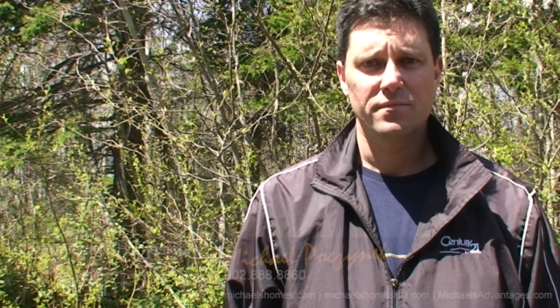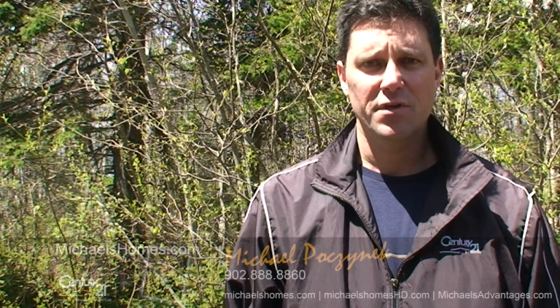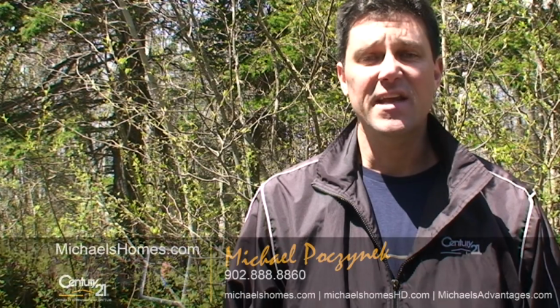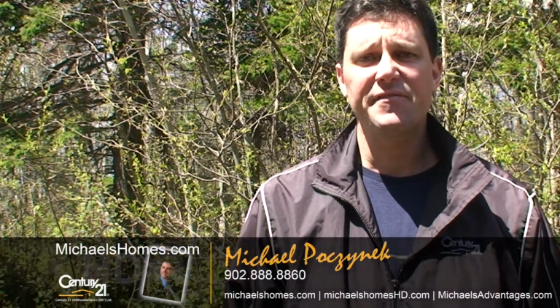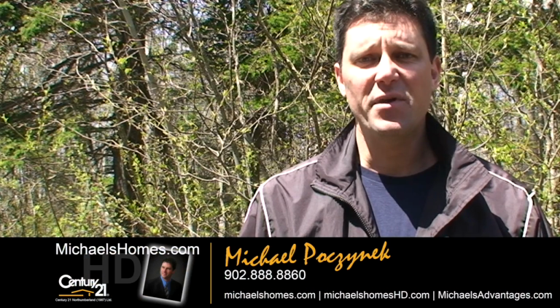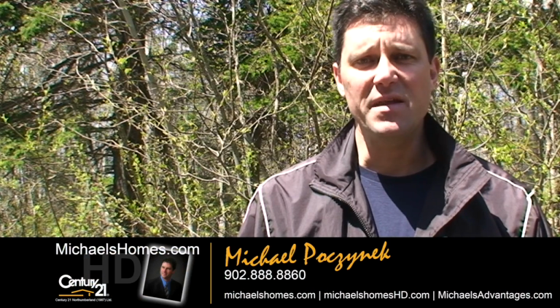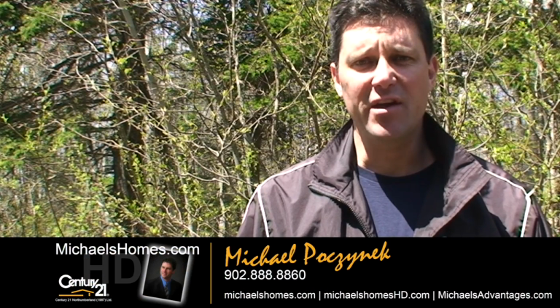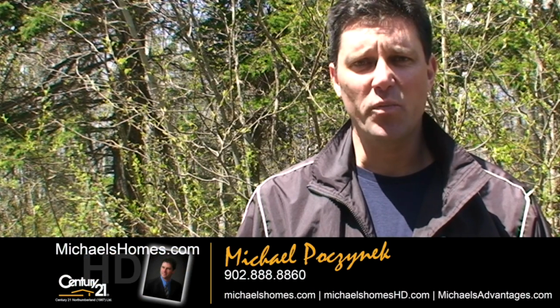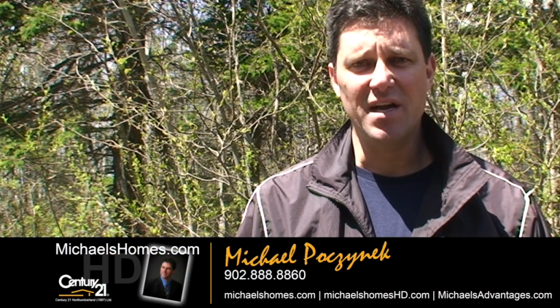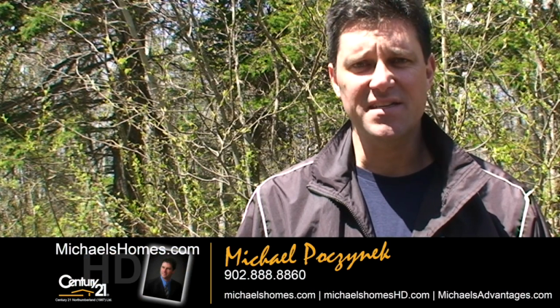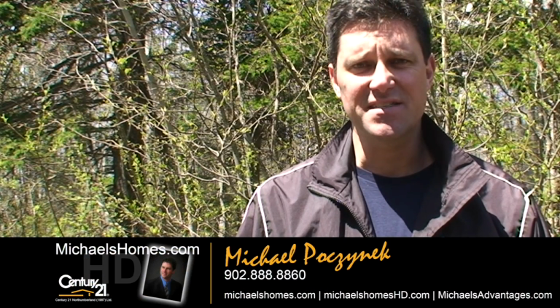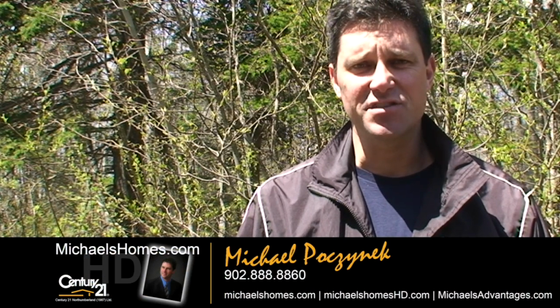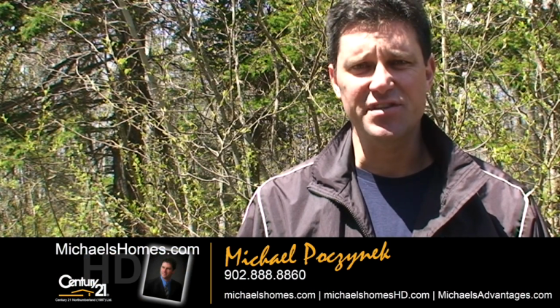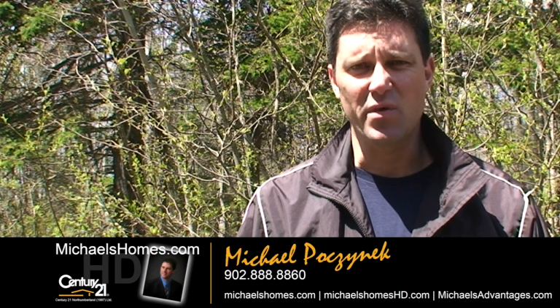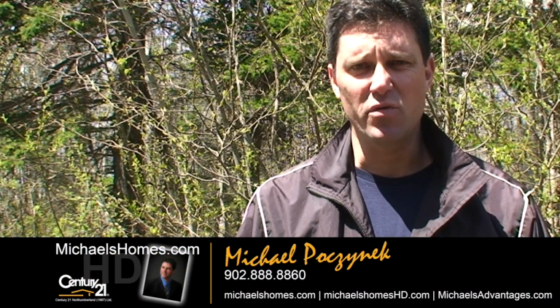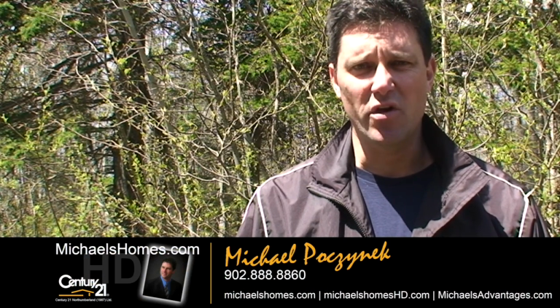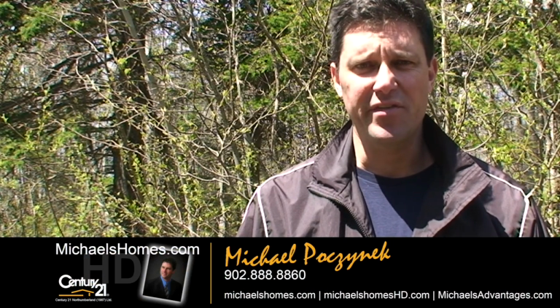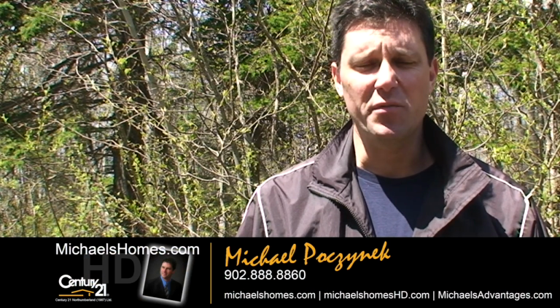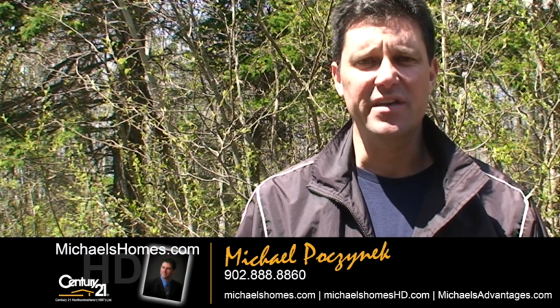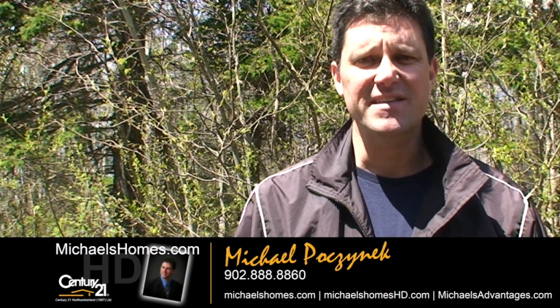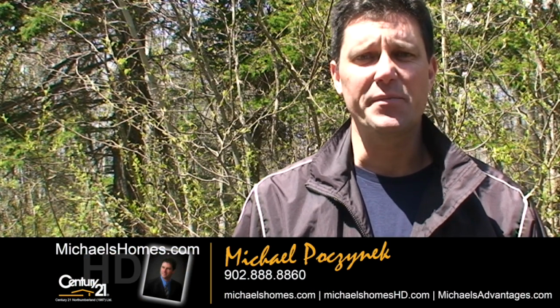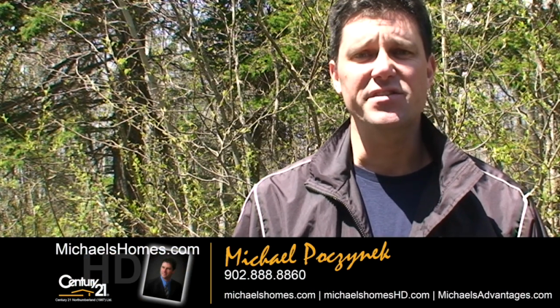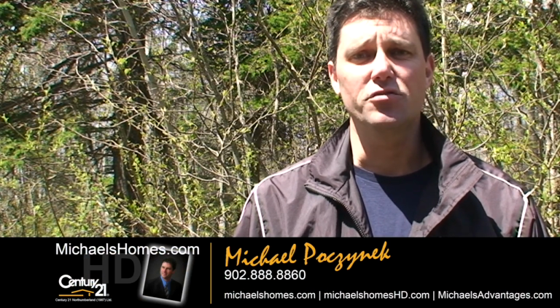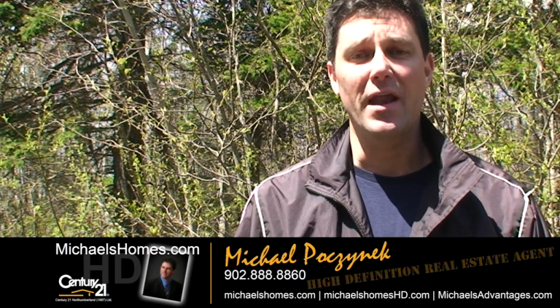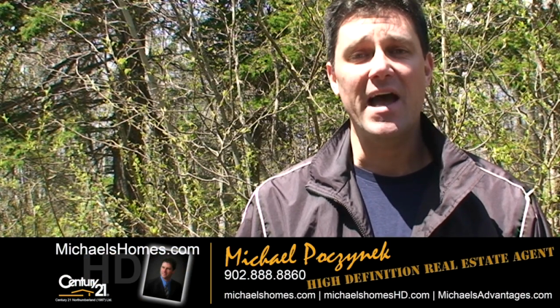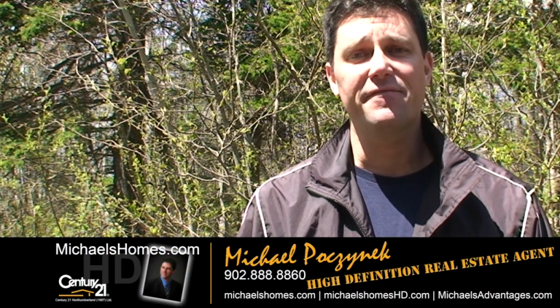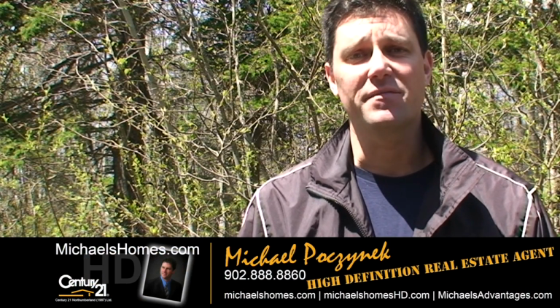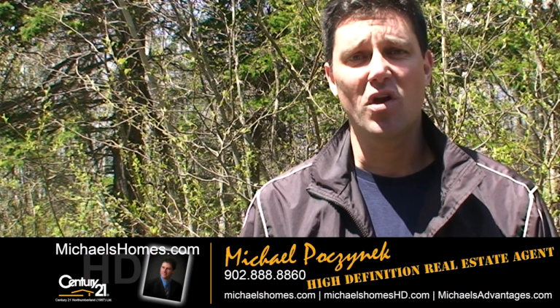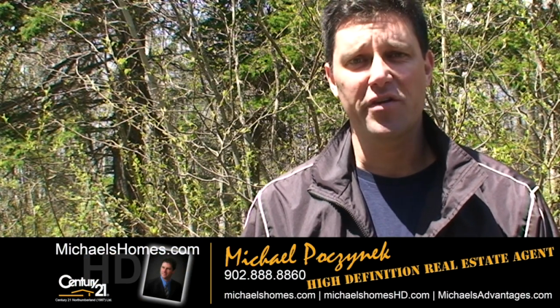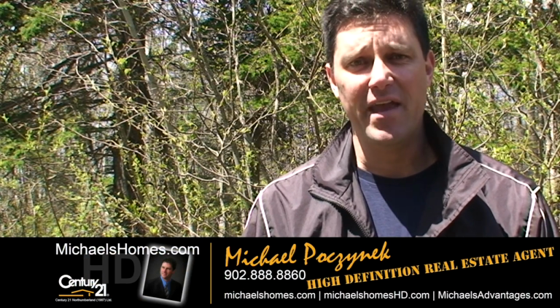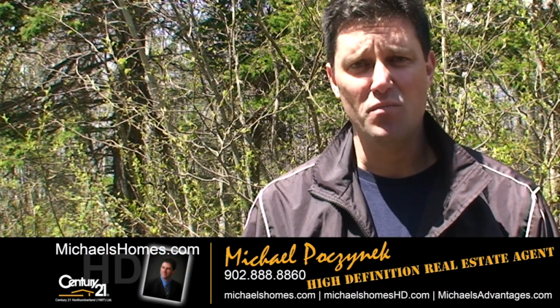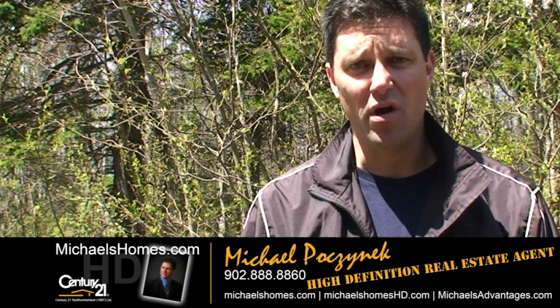Good day everybody, Michael Posnick, Century 21 Northumberland, coming to you live from North Enmore.